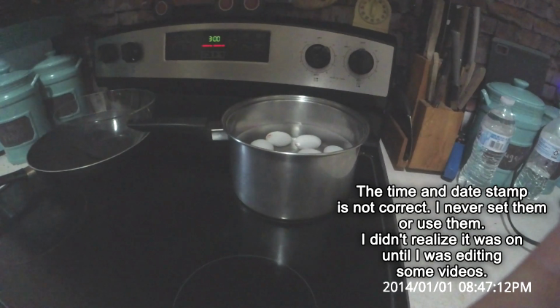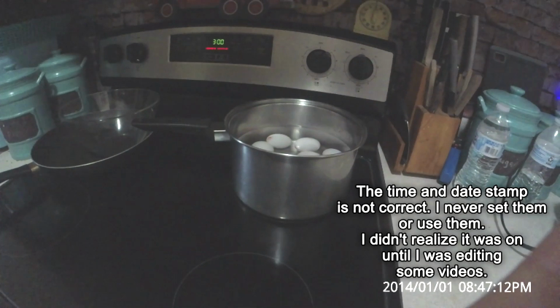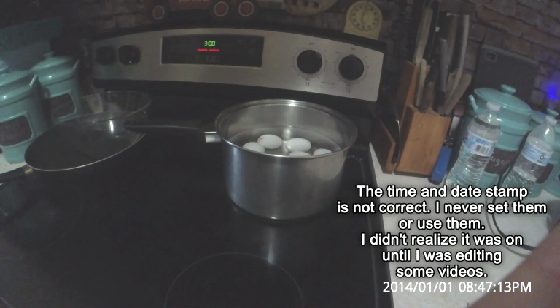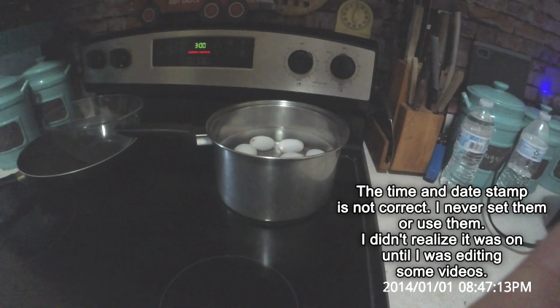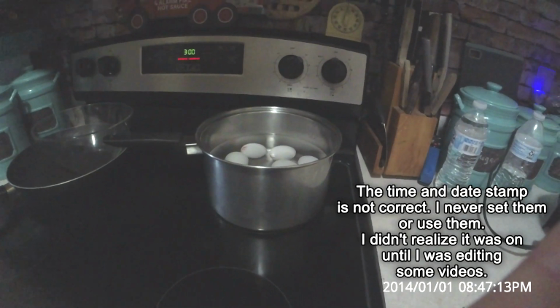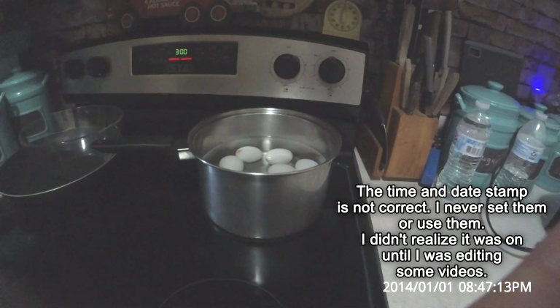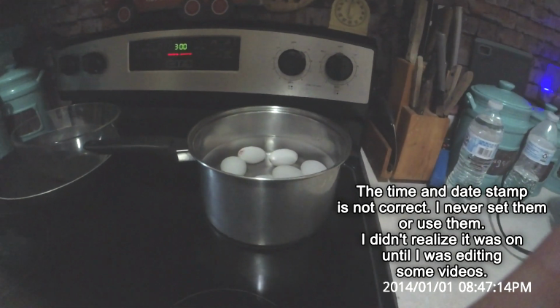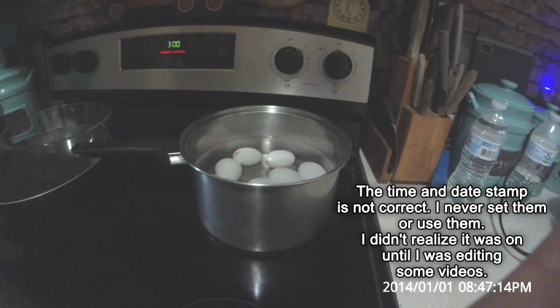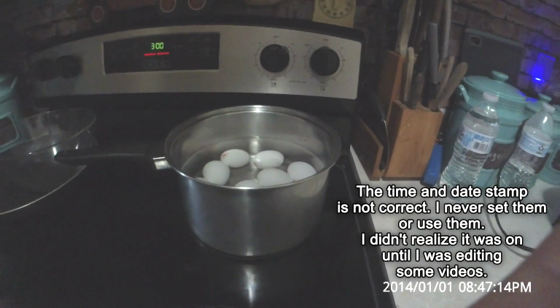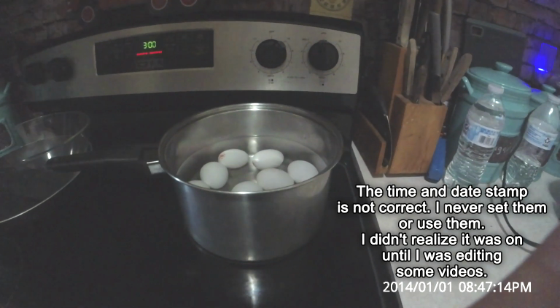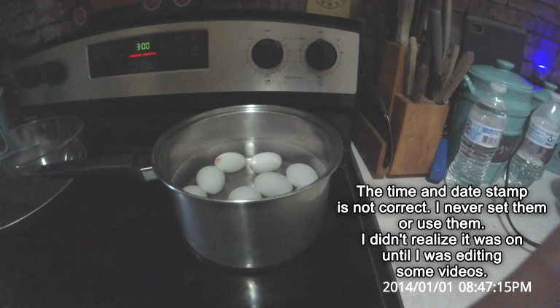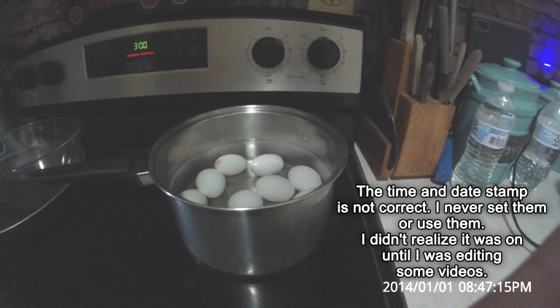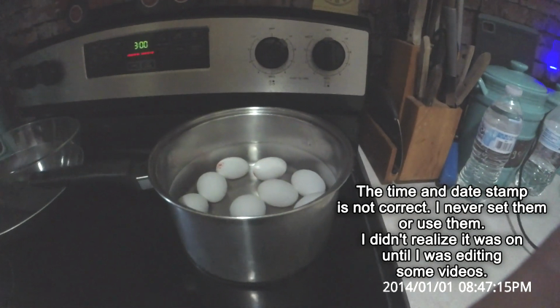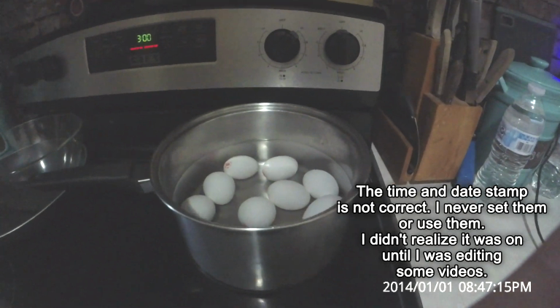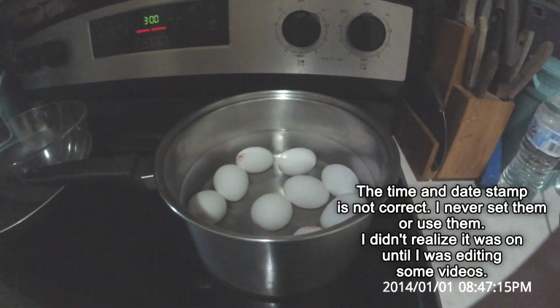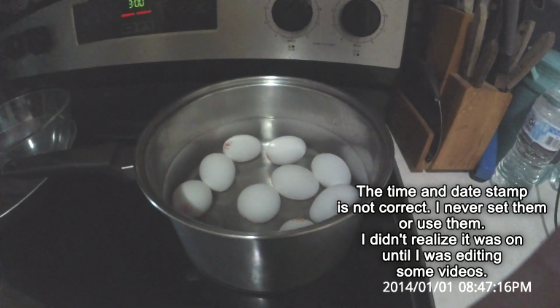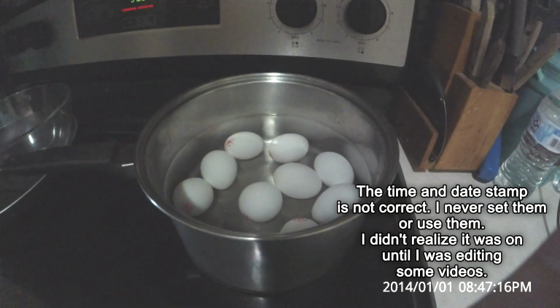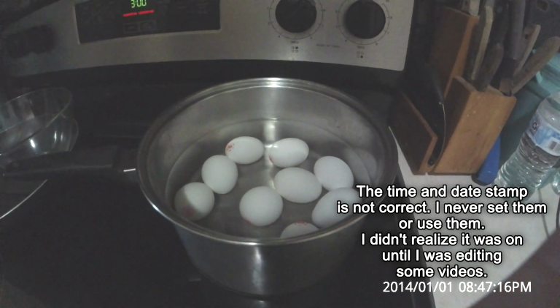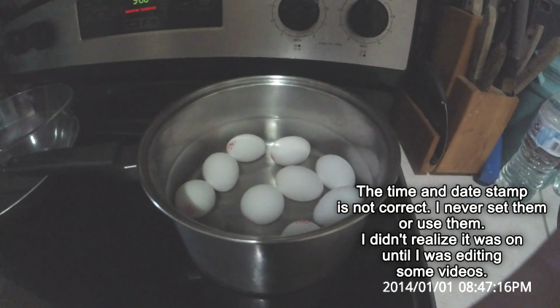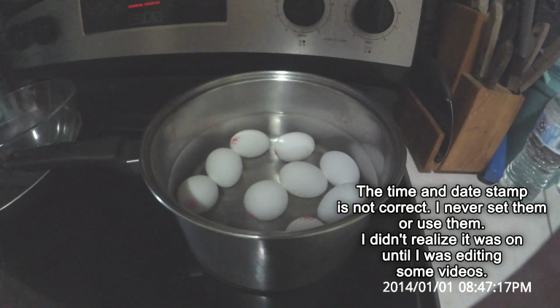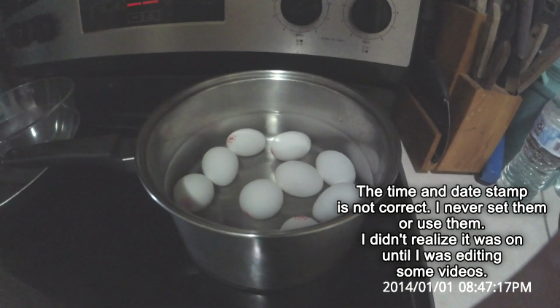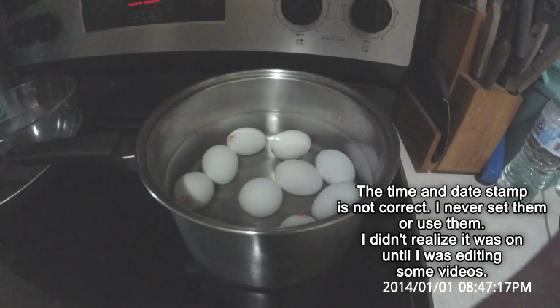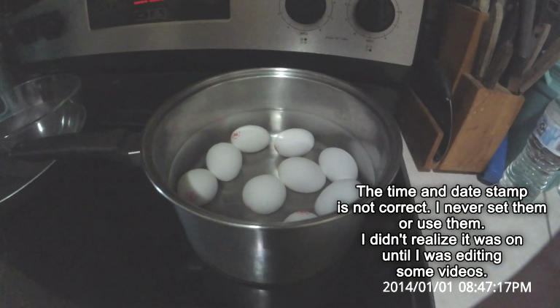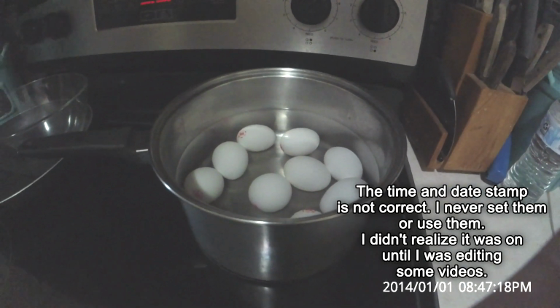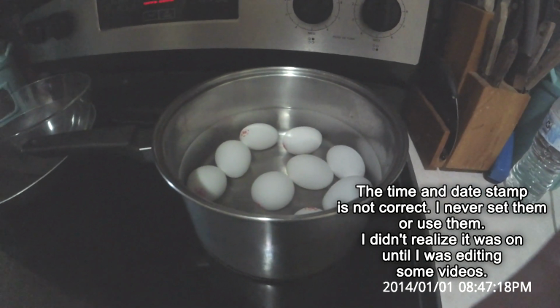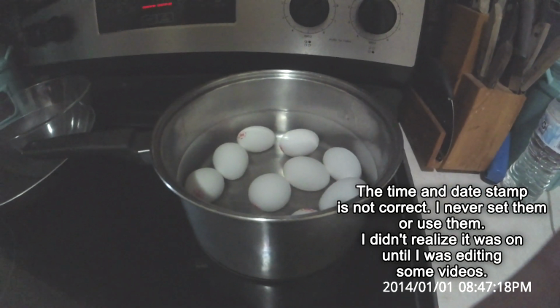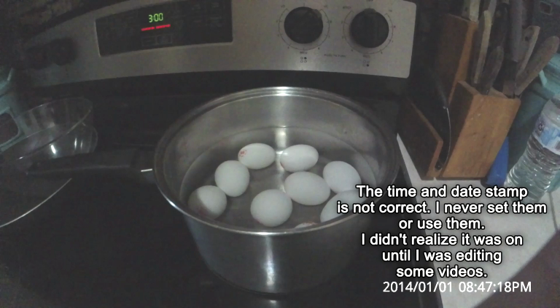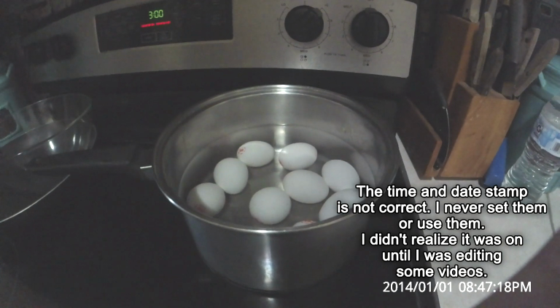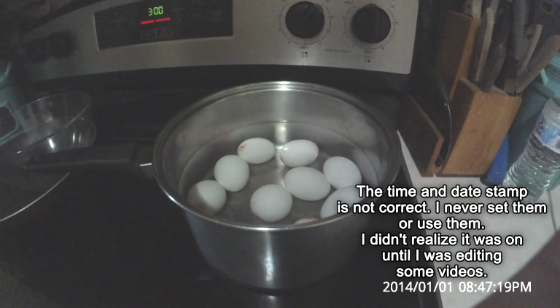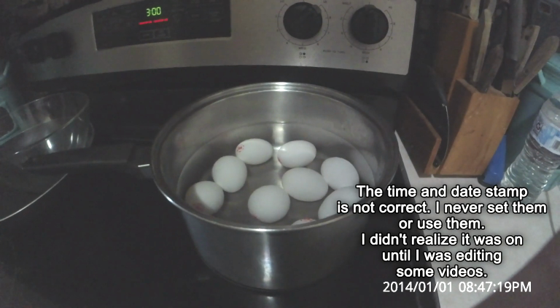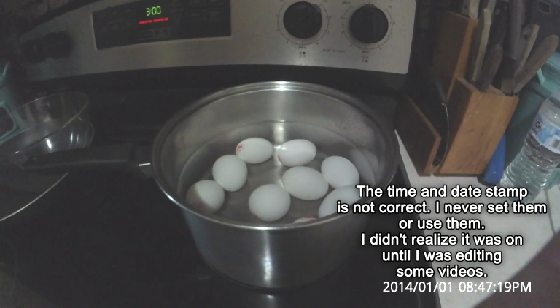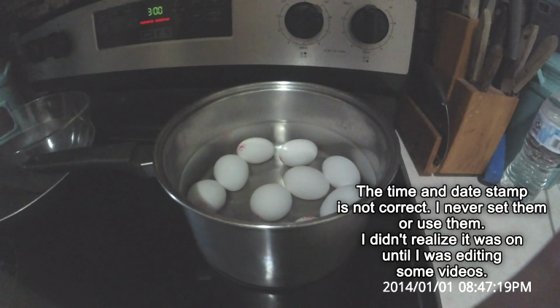Hey everybody. Welcome to the channel. Hope you're all doing well out there. Today I am making some deviled eggs.